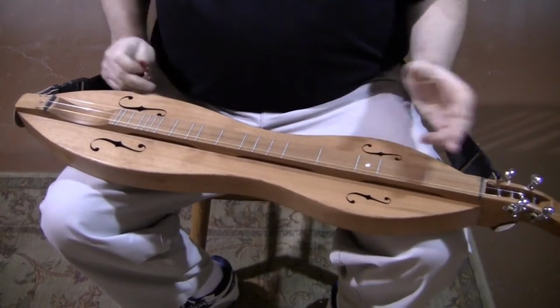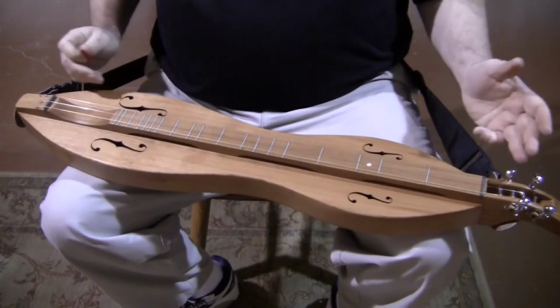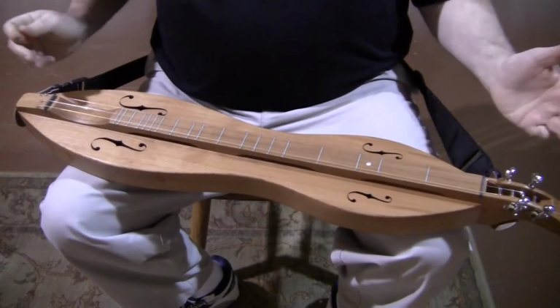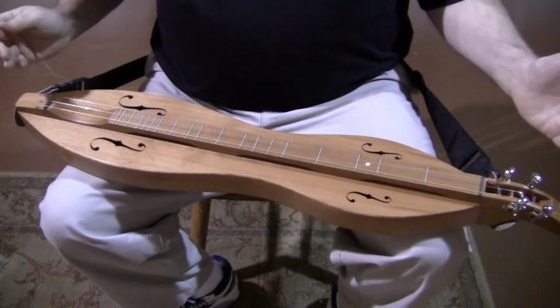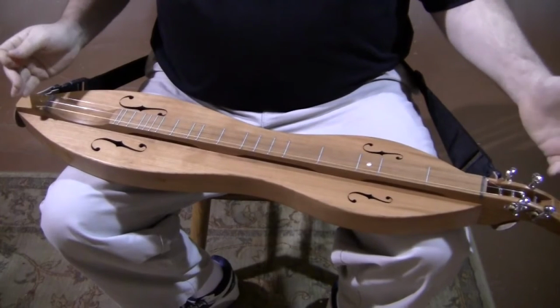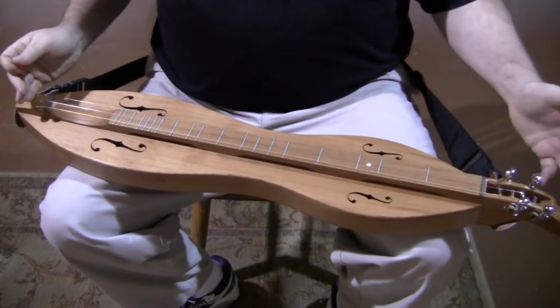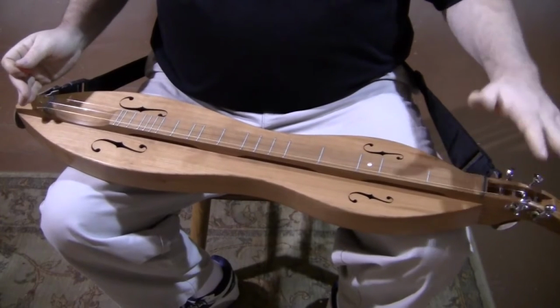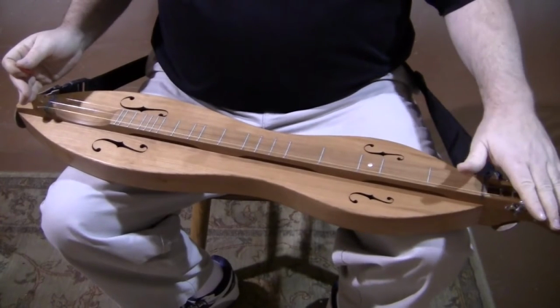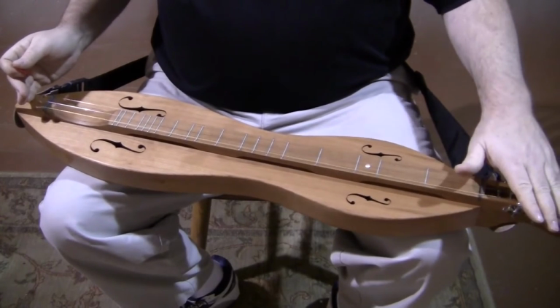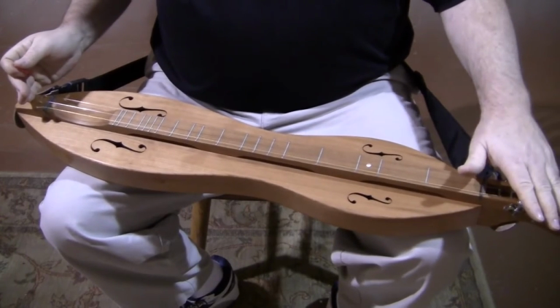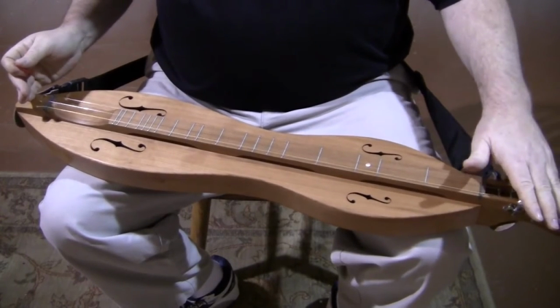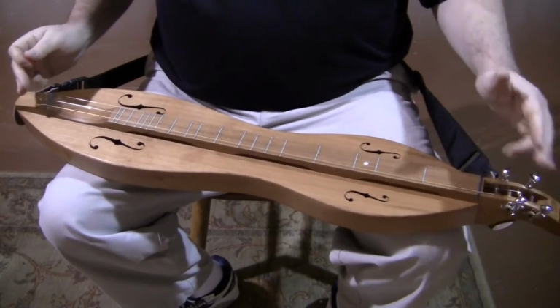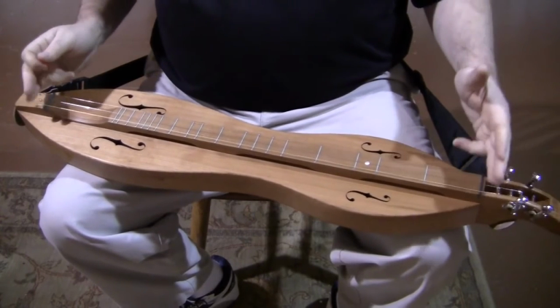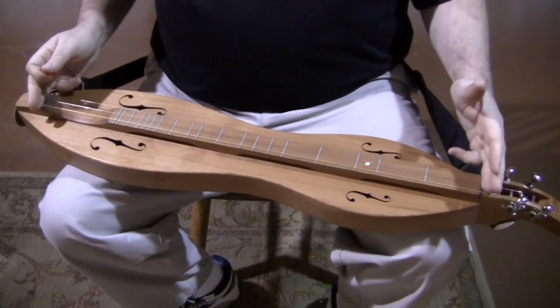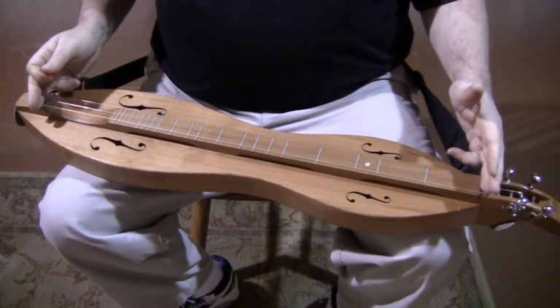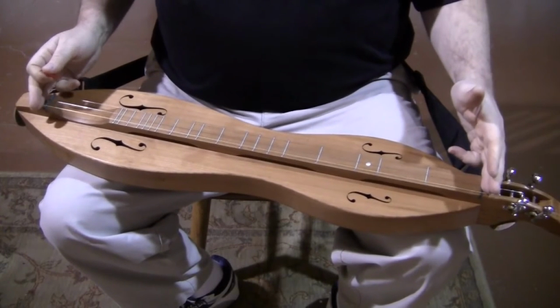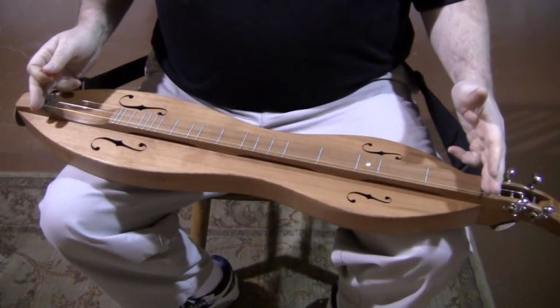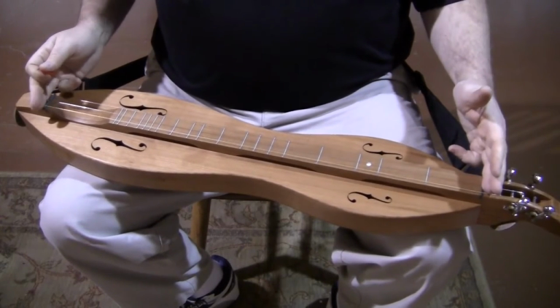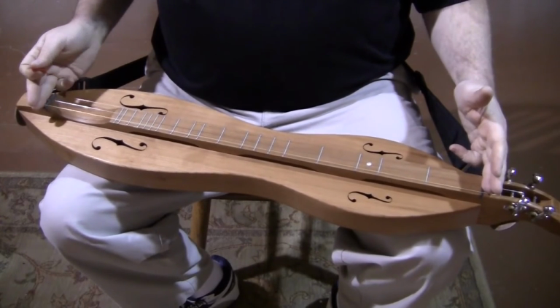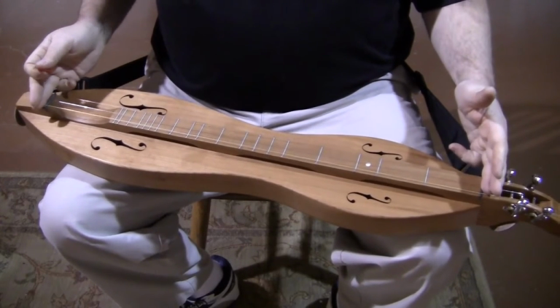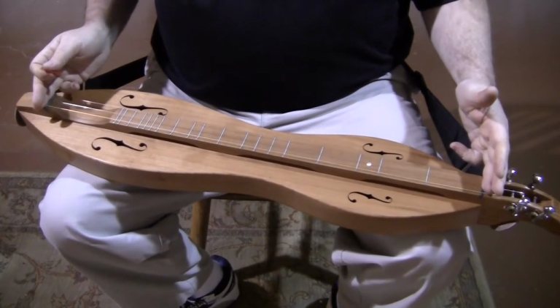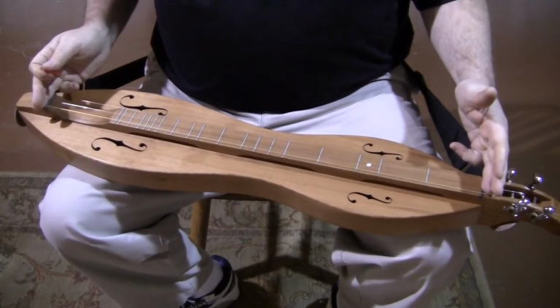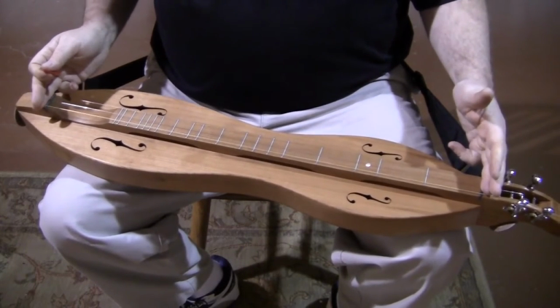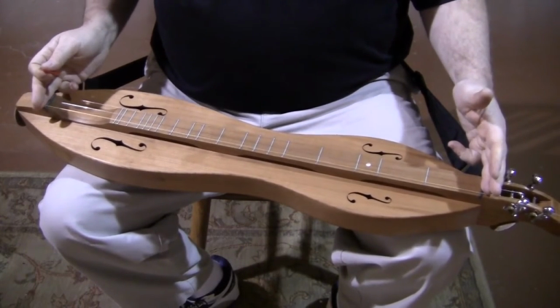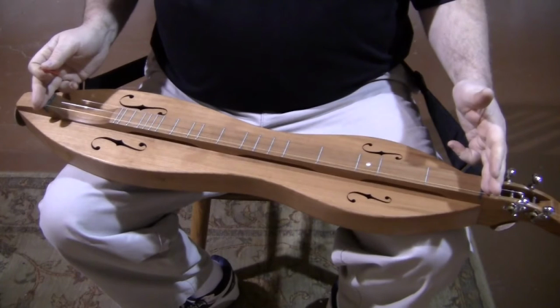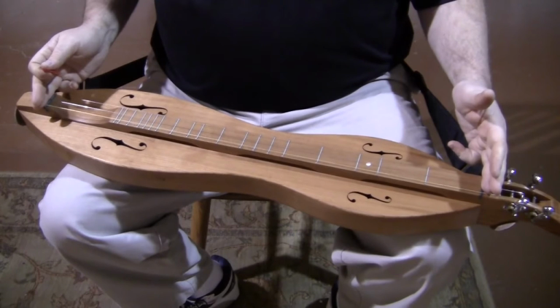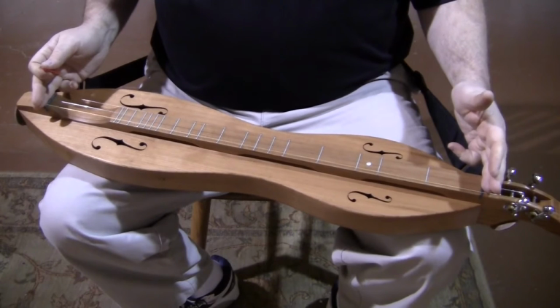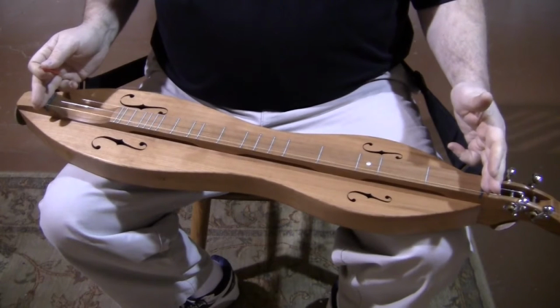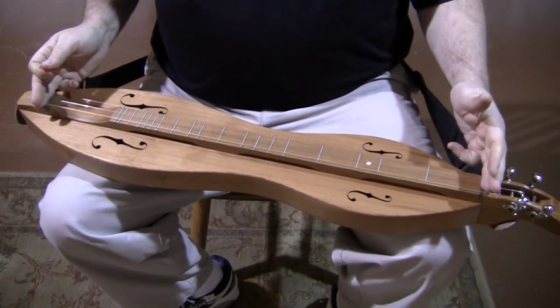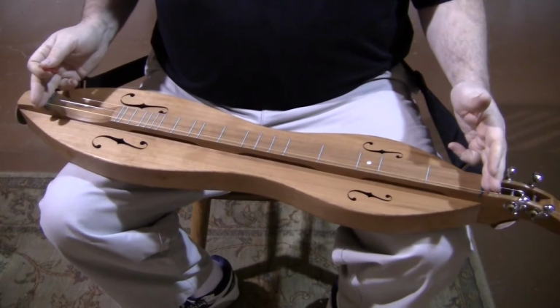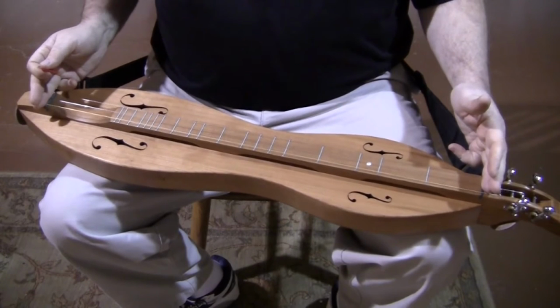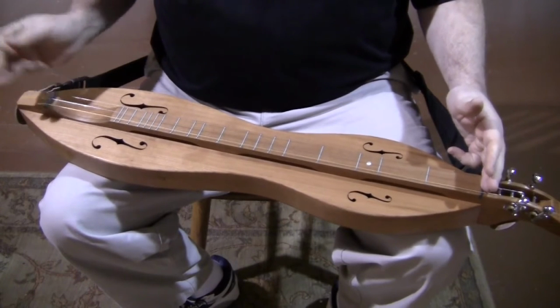This instrument: scroll head, open gear chrome tuners, 27-inch vibrating scale length. Sweet, sweet instrument.